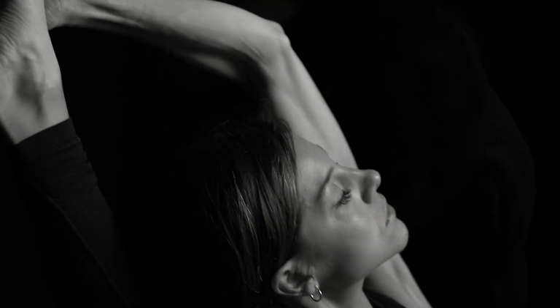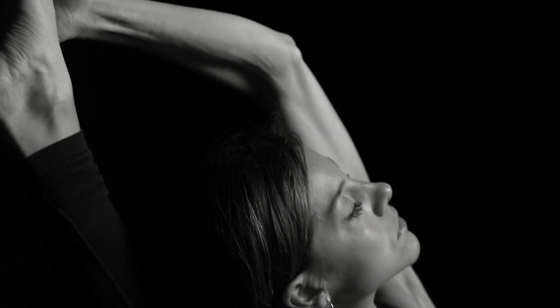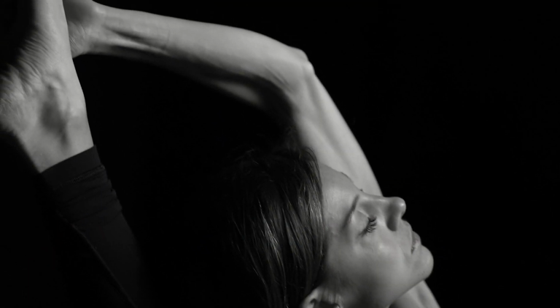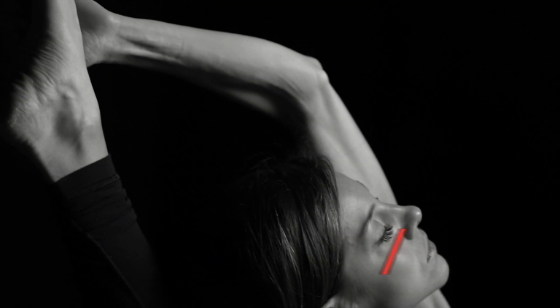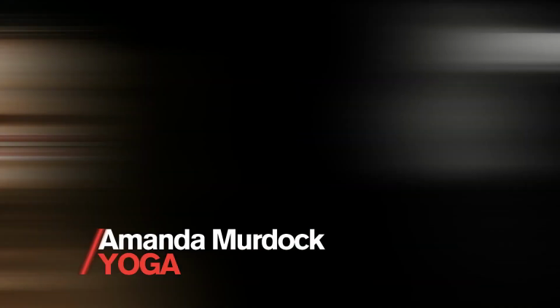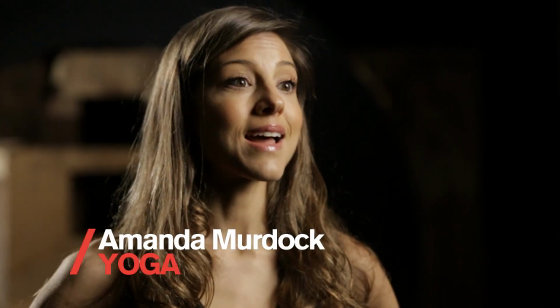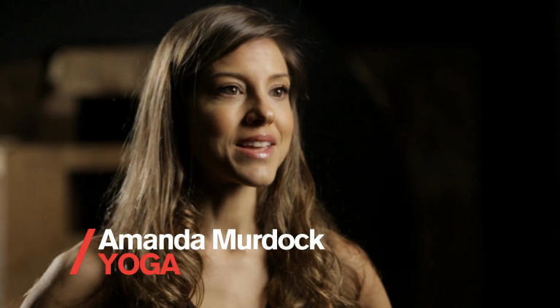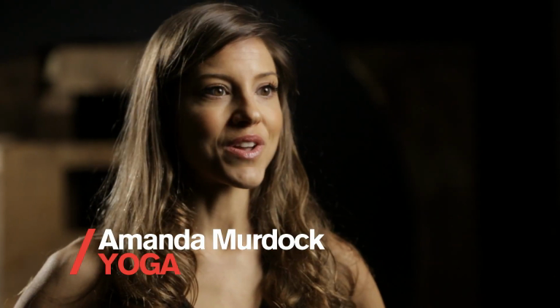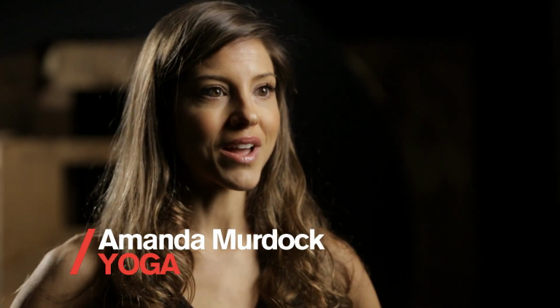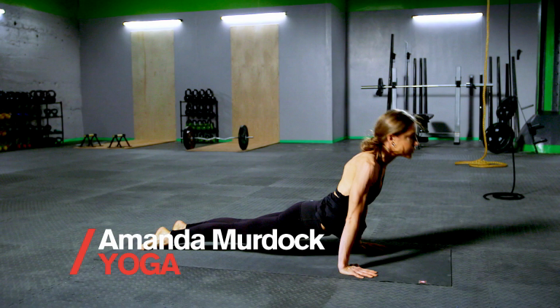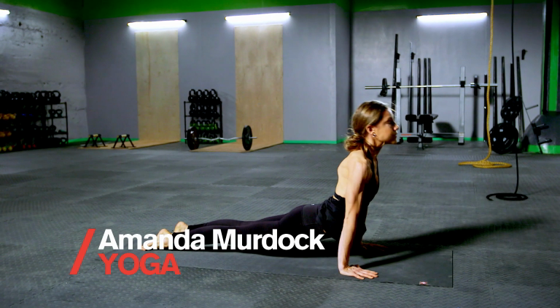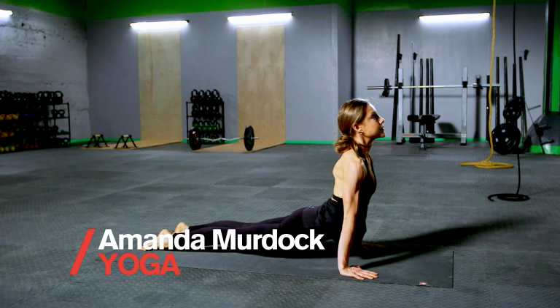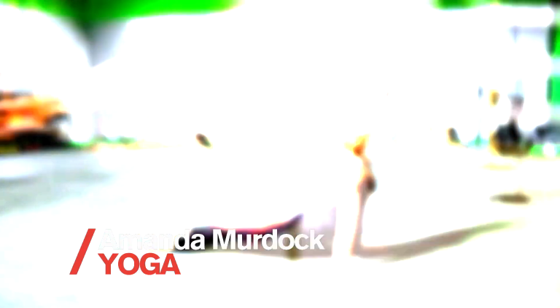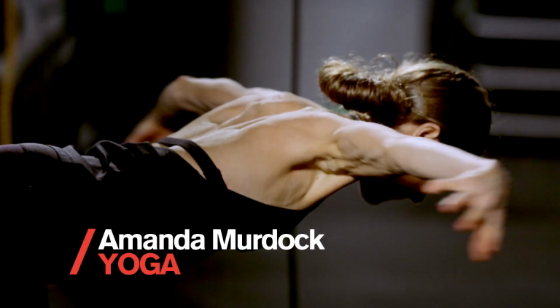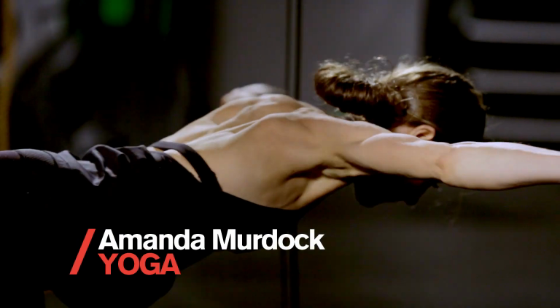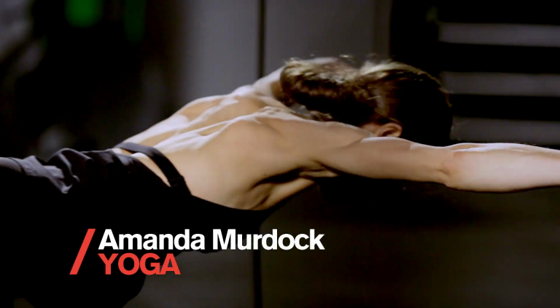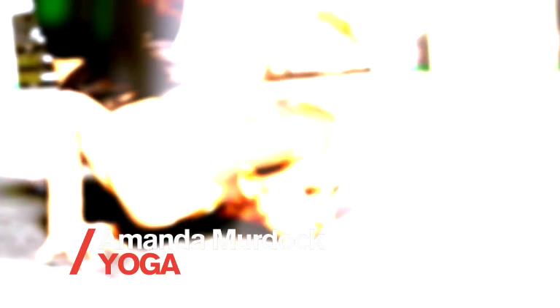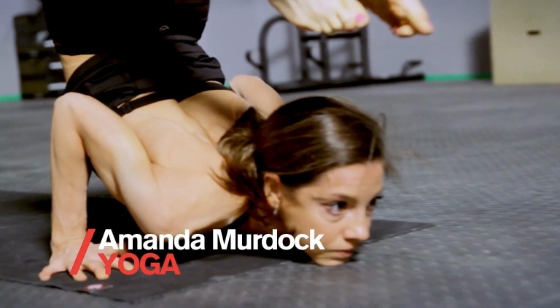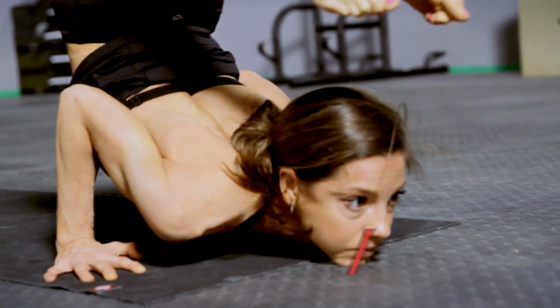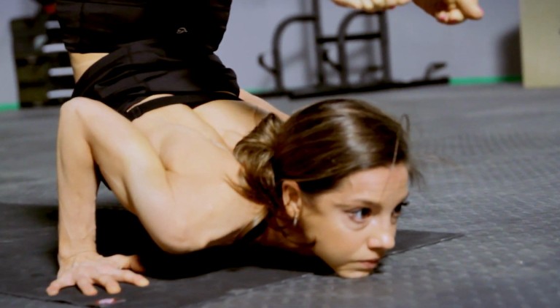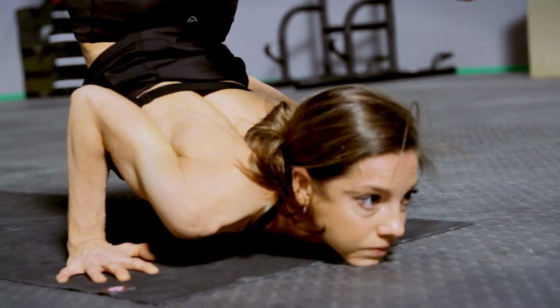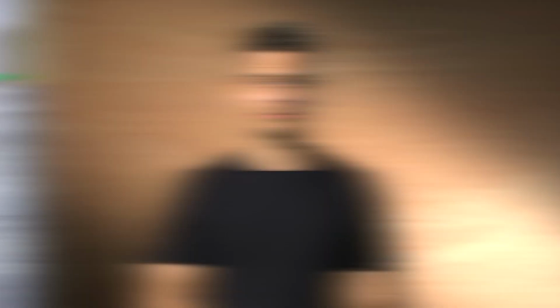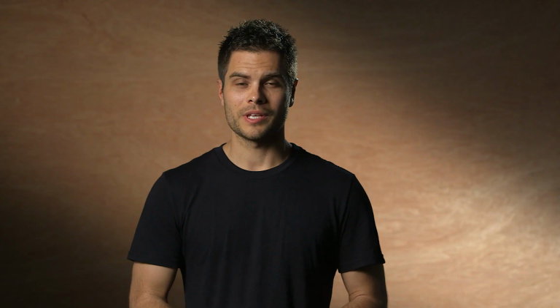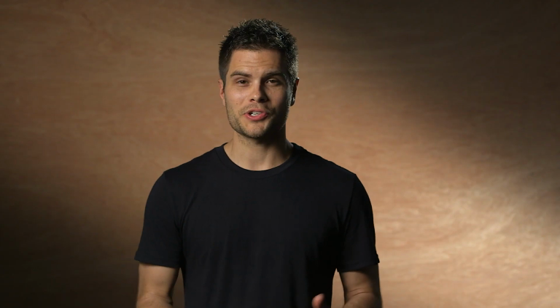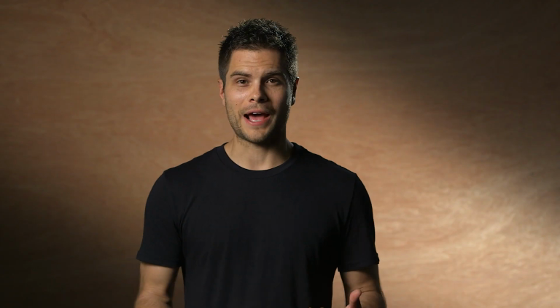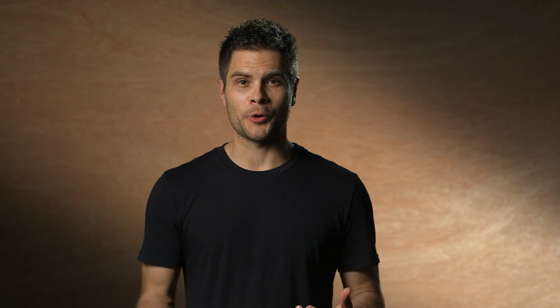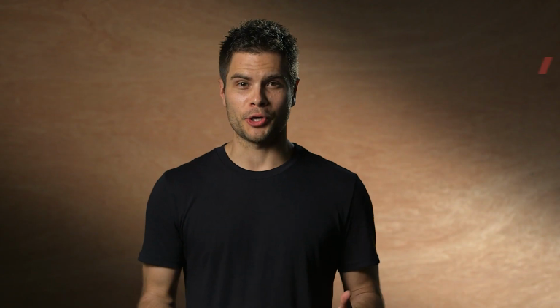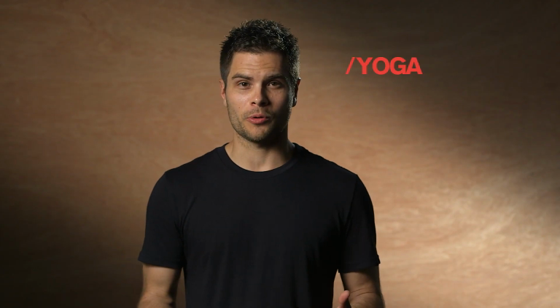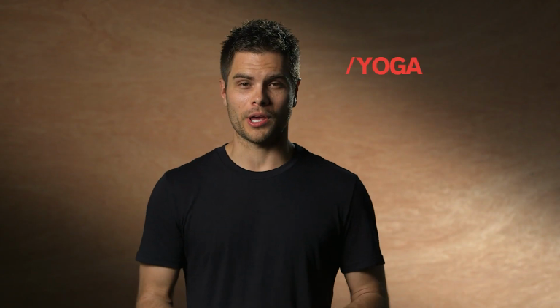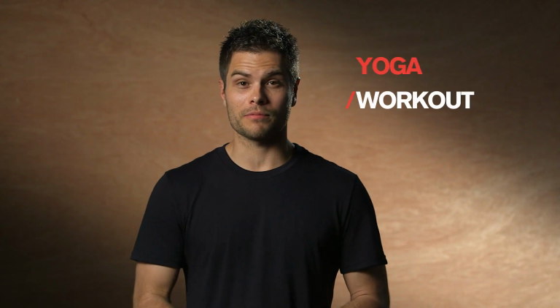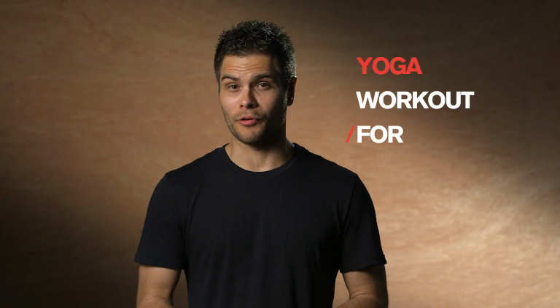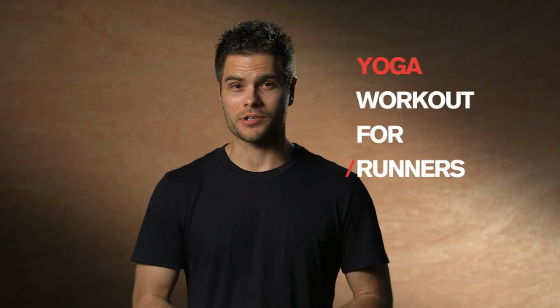I'm Amanda and I live yoga. This is your at-home yoga workout for runners.